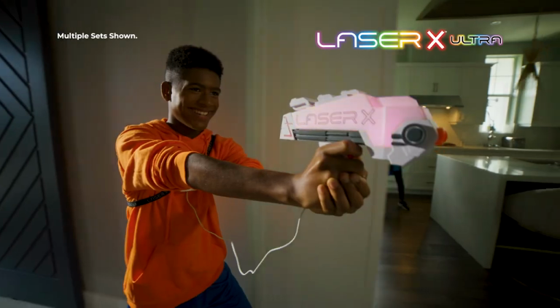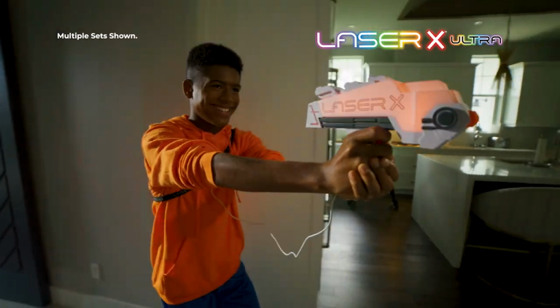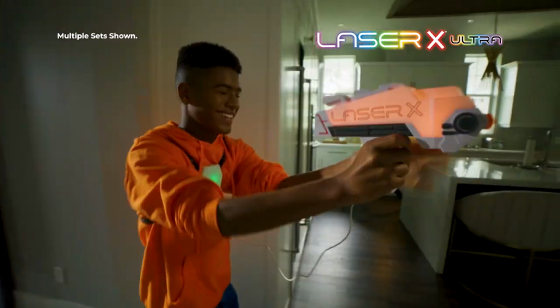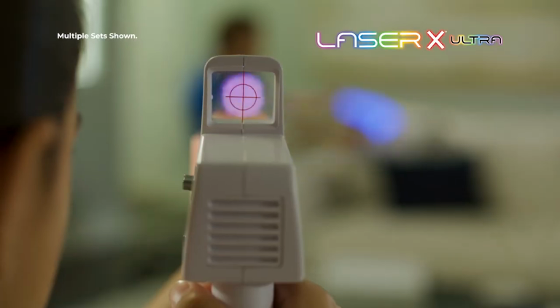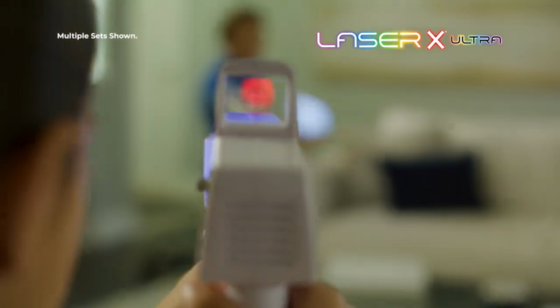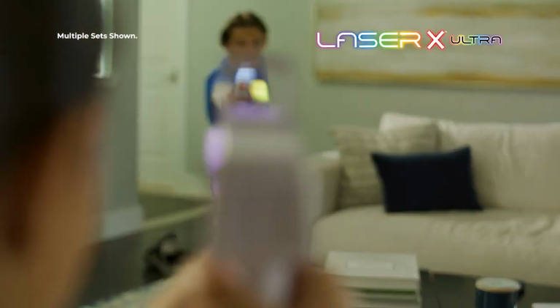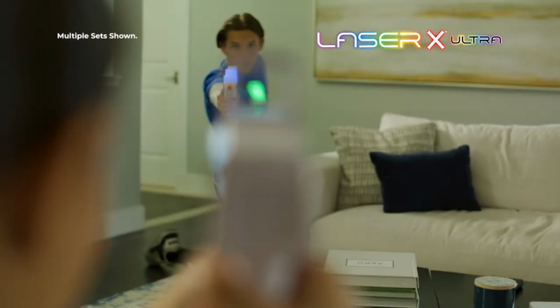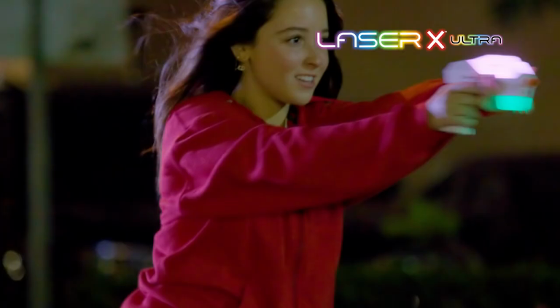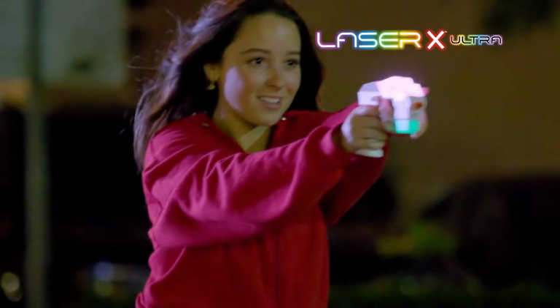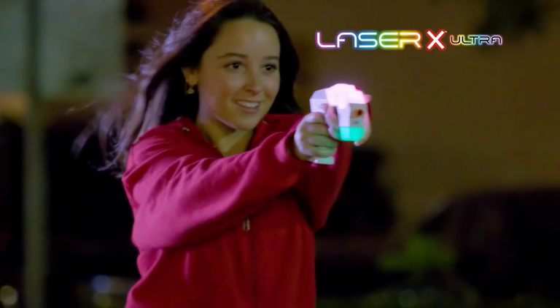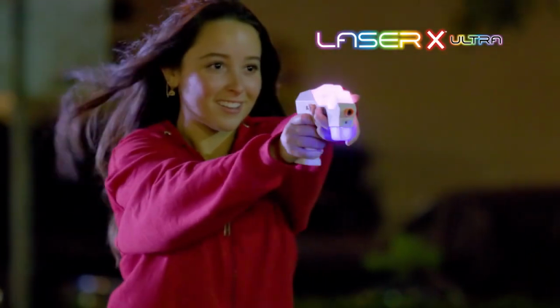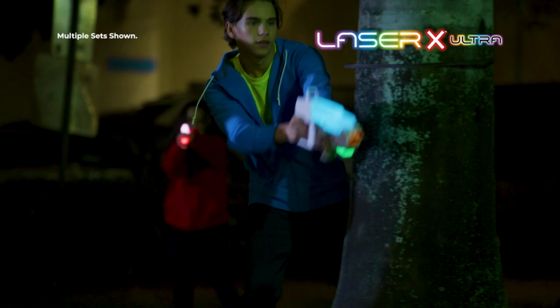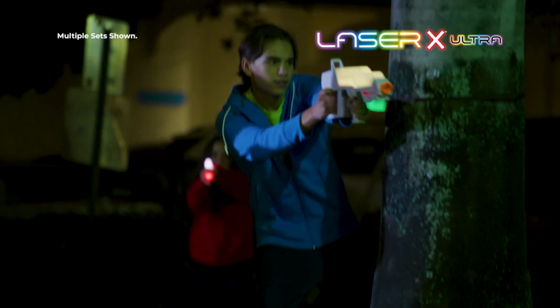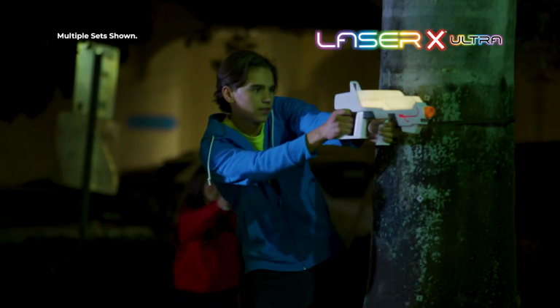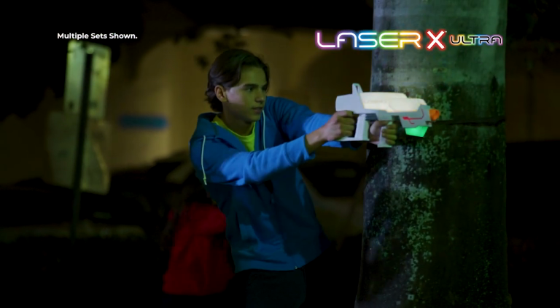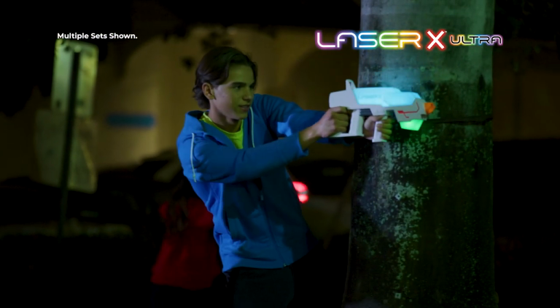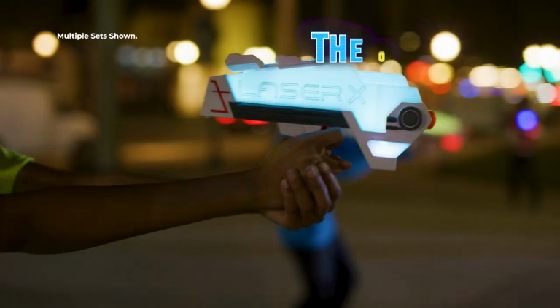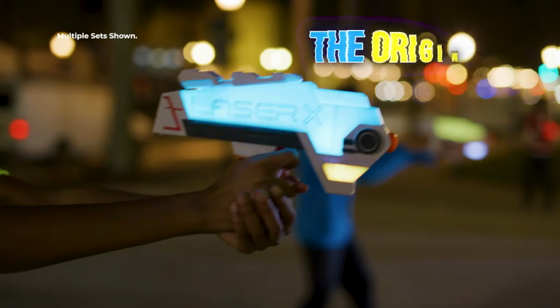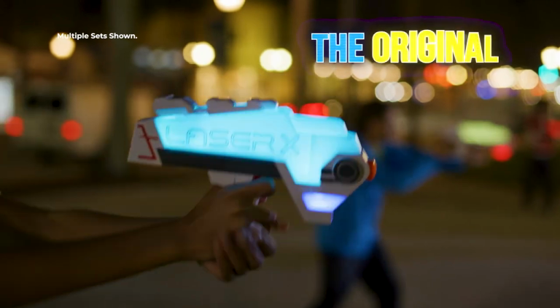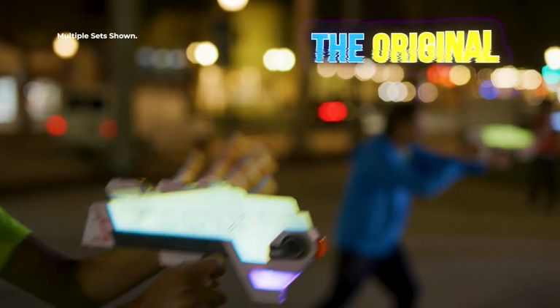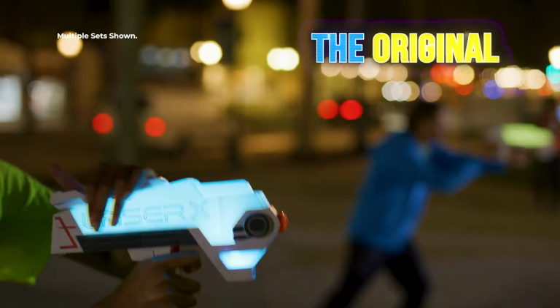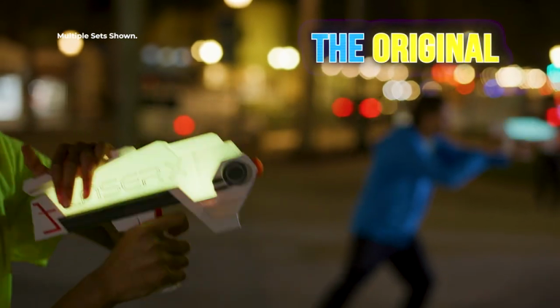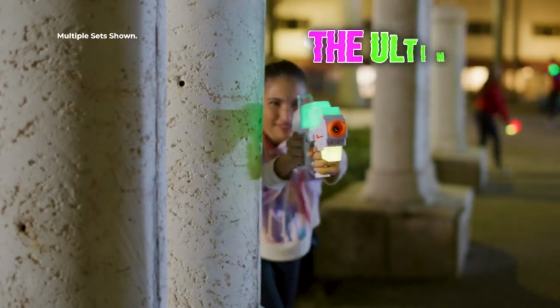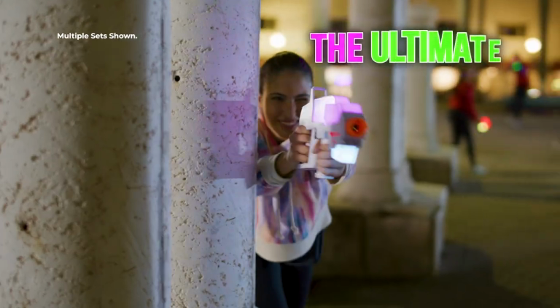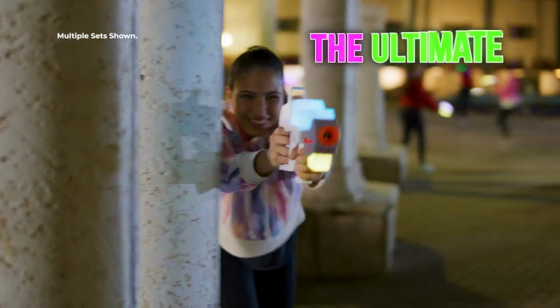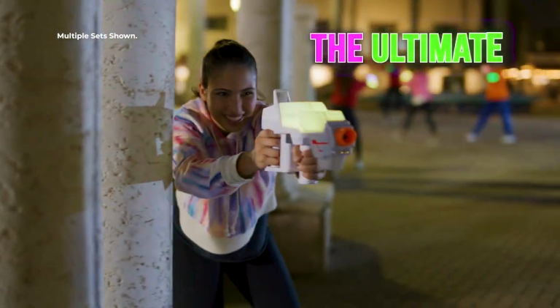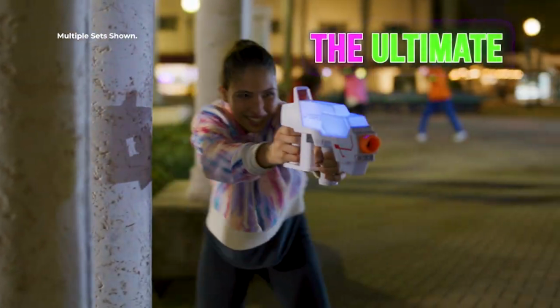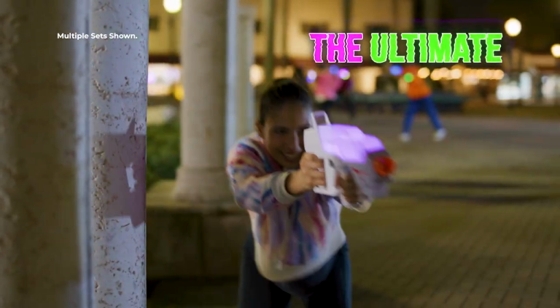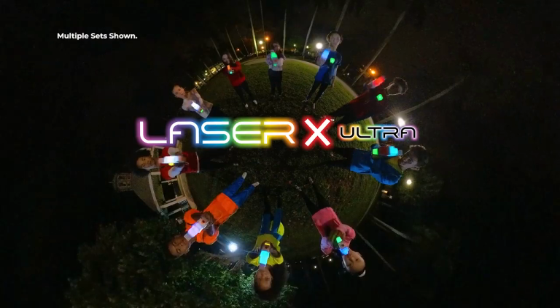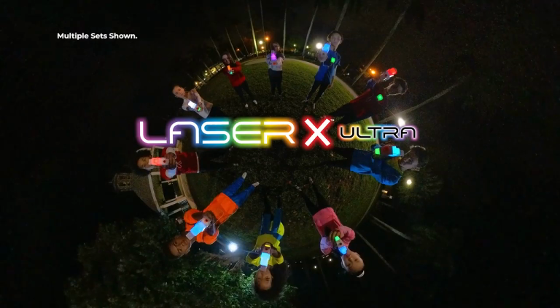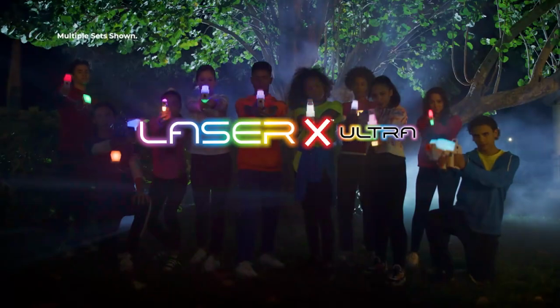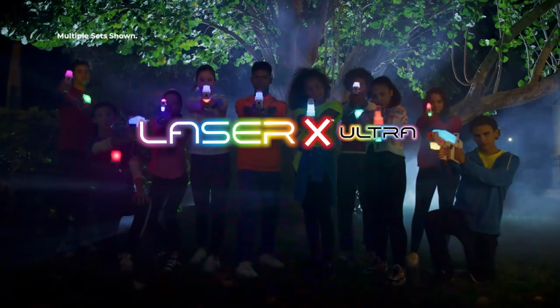It's the most advanced Laser X ever. The original, the ultimate, Laser X.